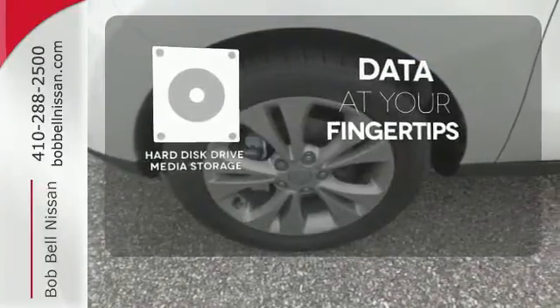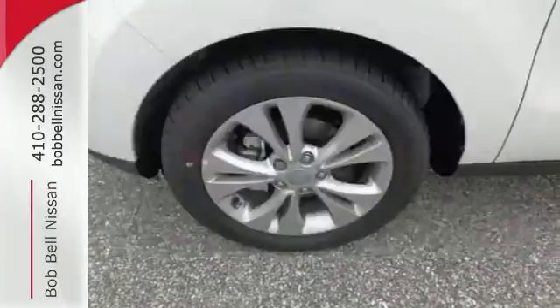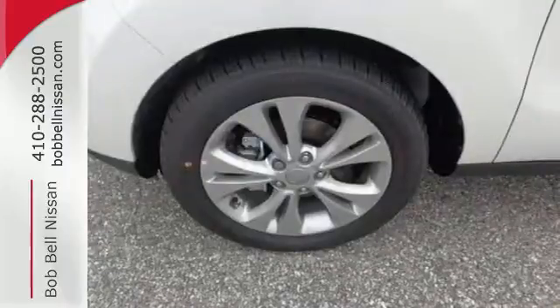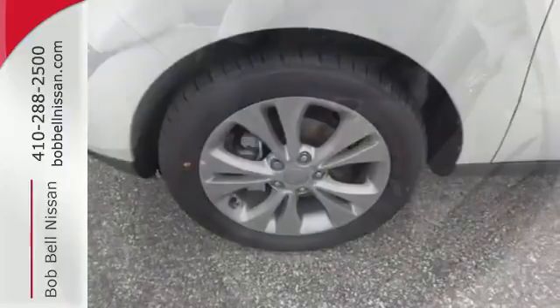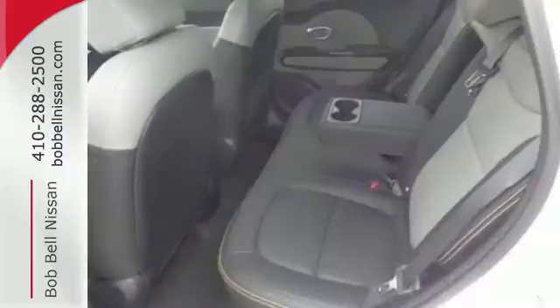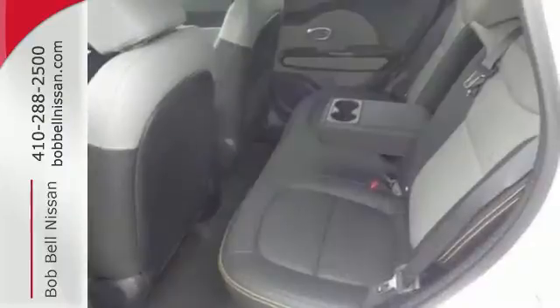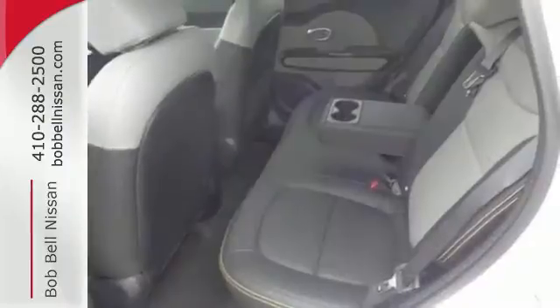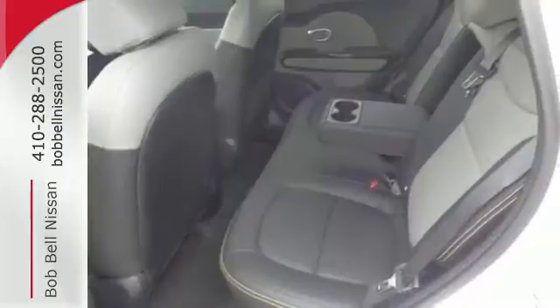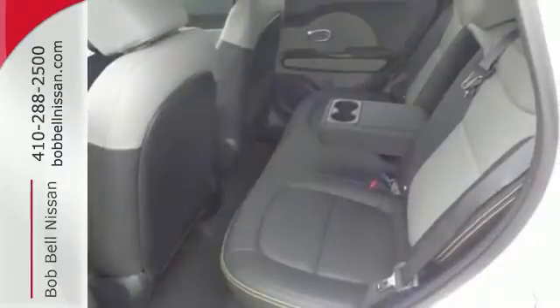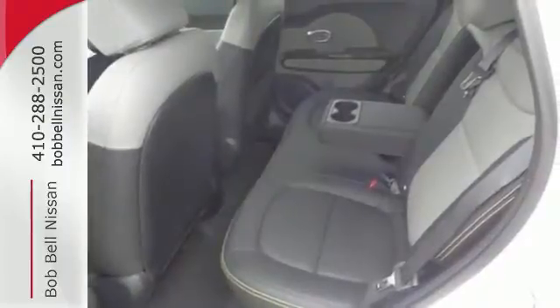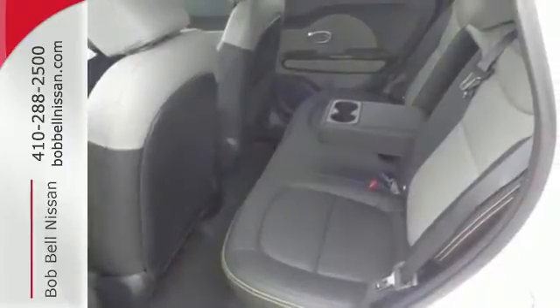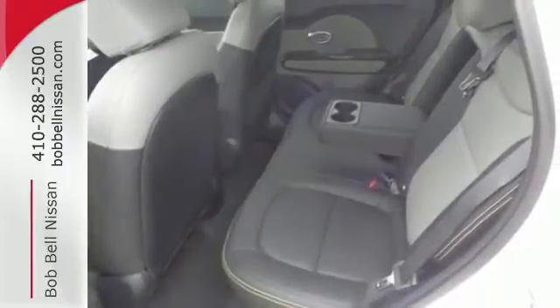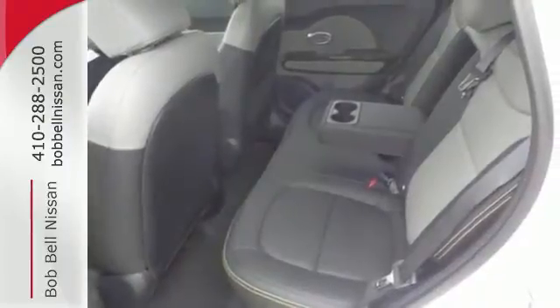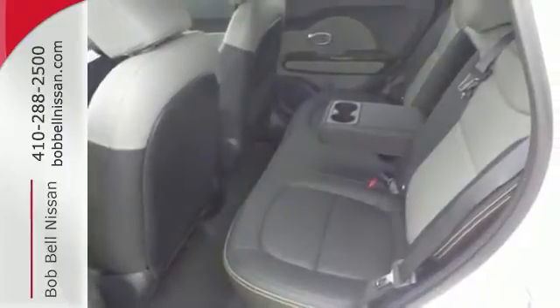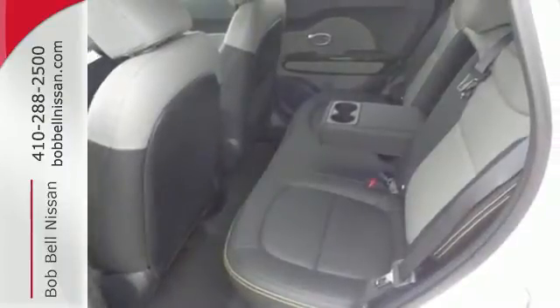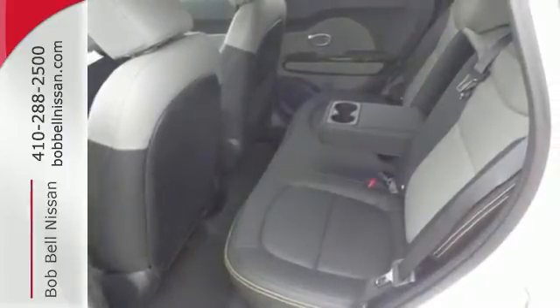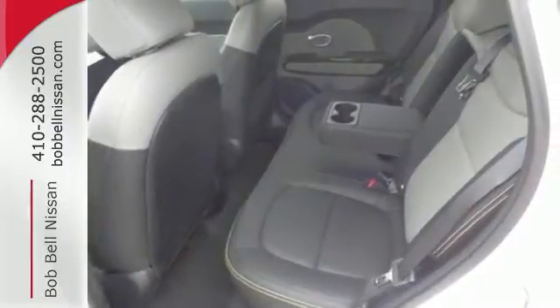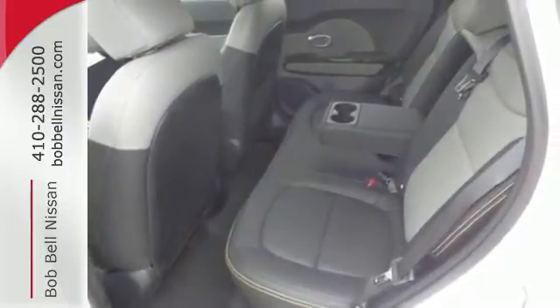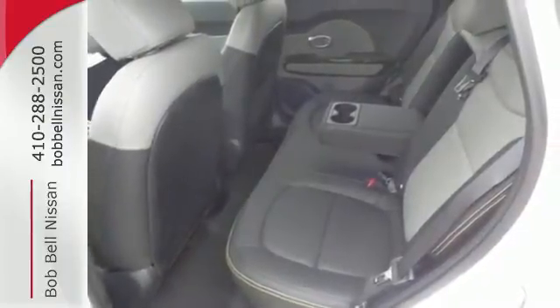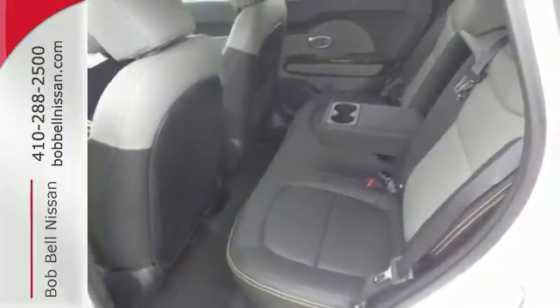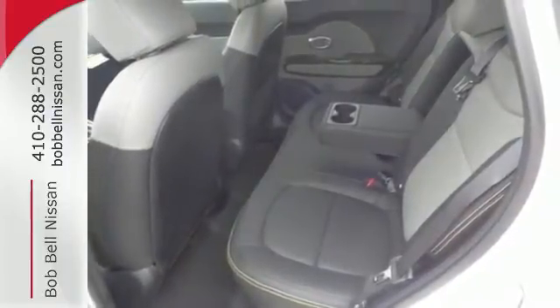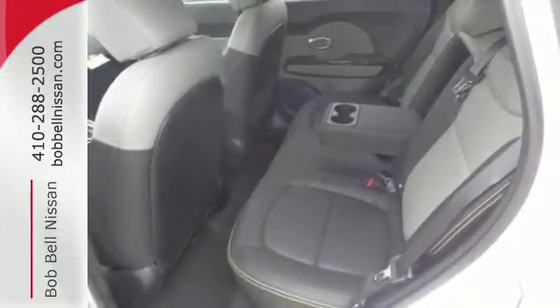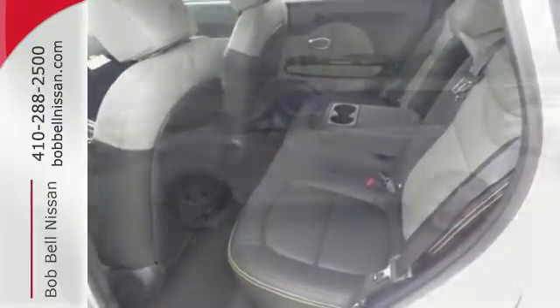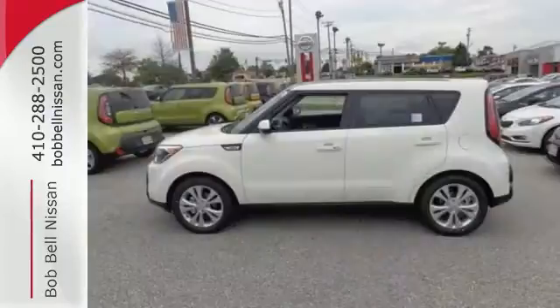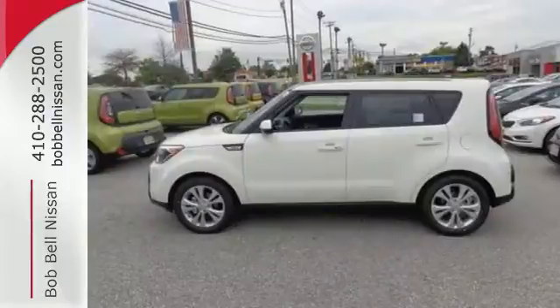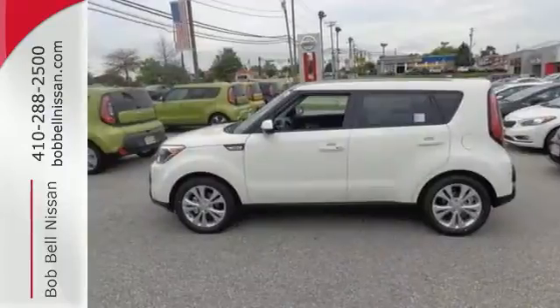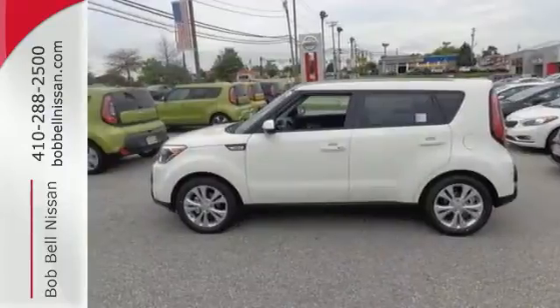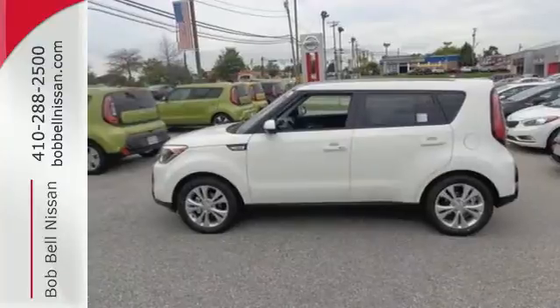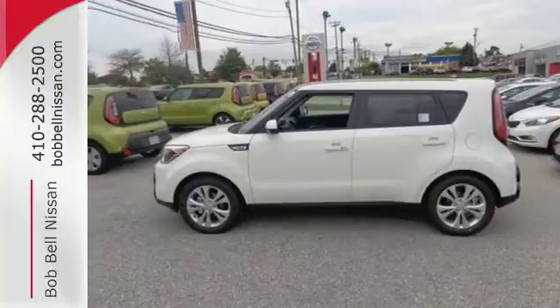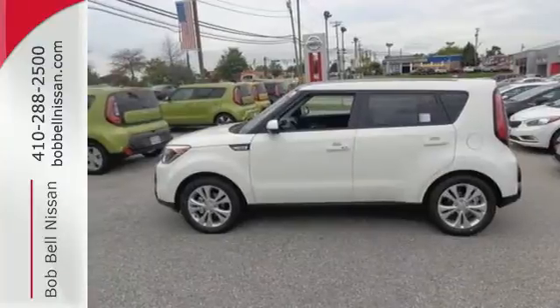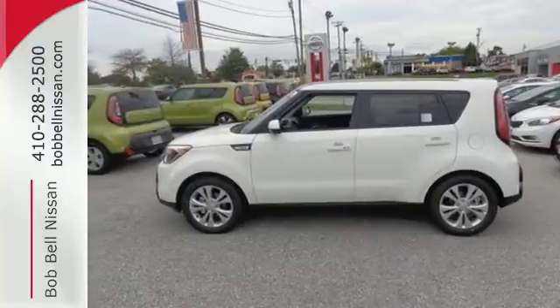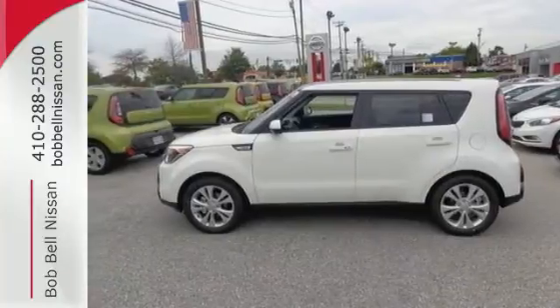Safety, convenience, cargo room, and fun times. Marvel at all it can do when you come in for a test drive.